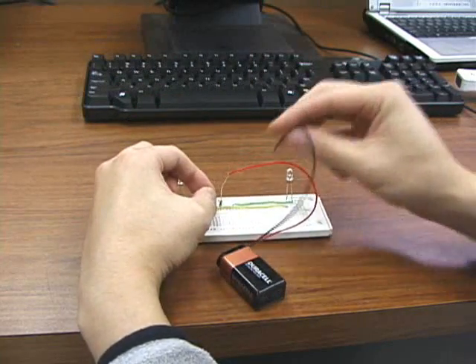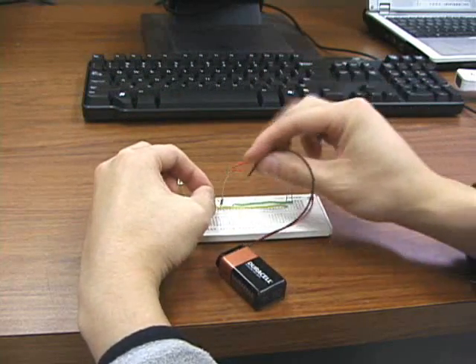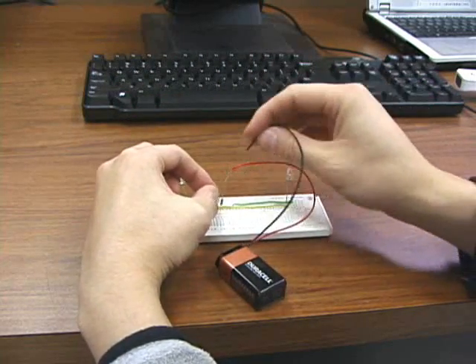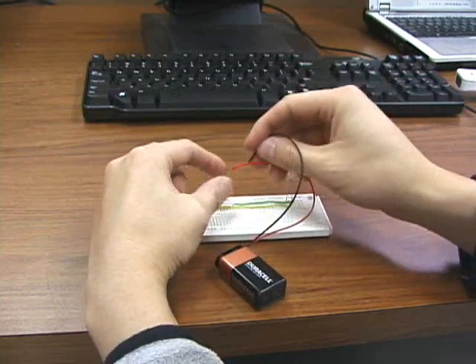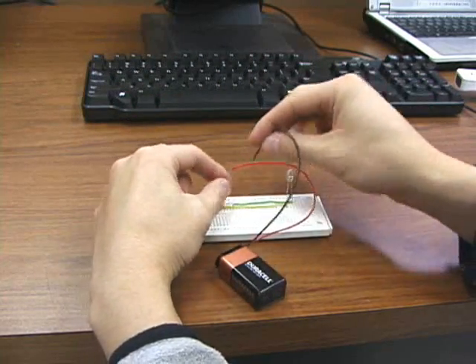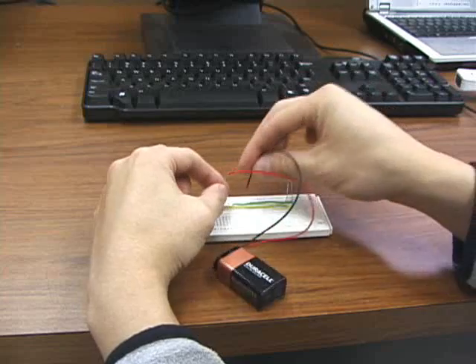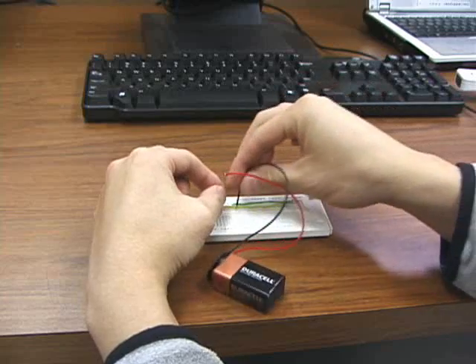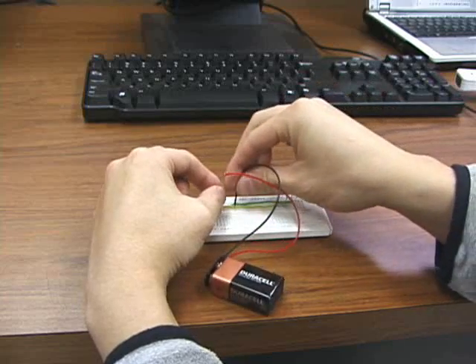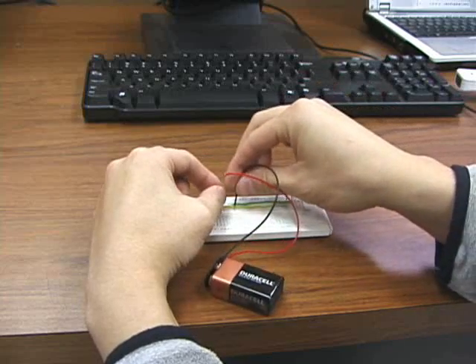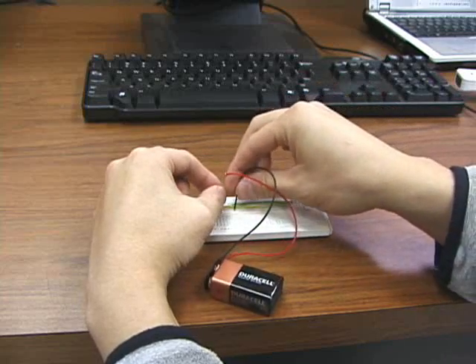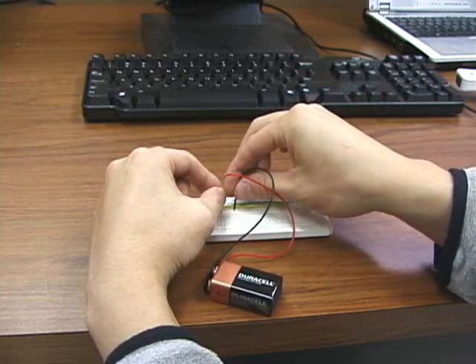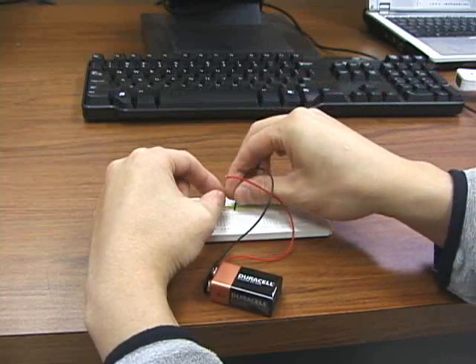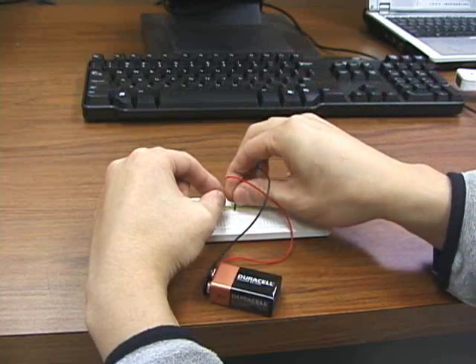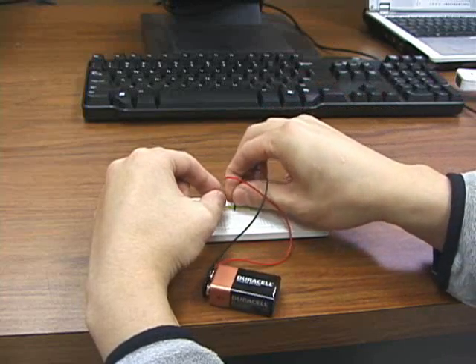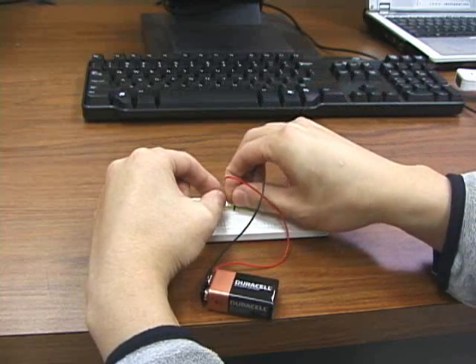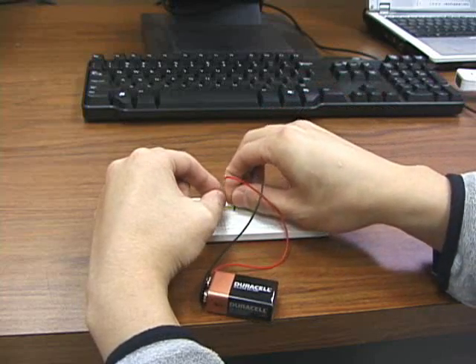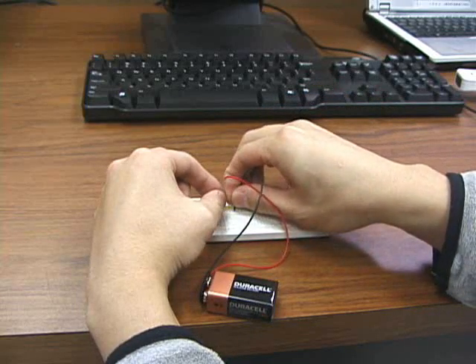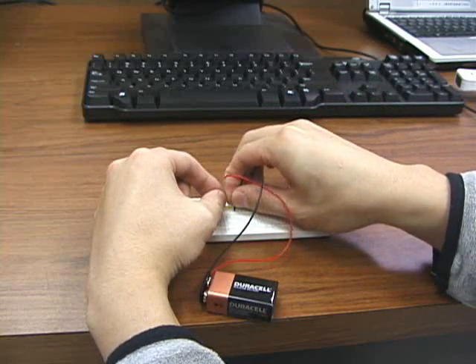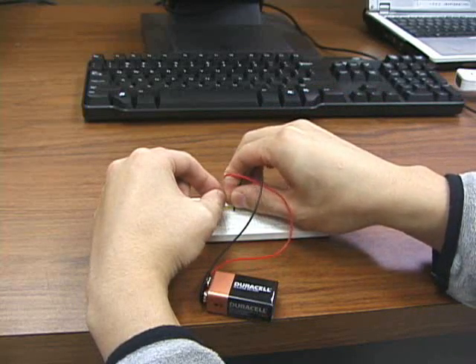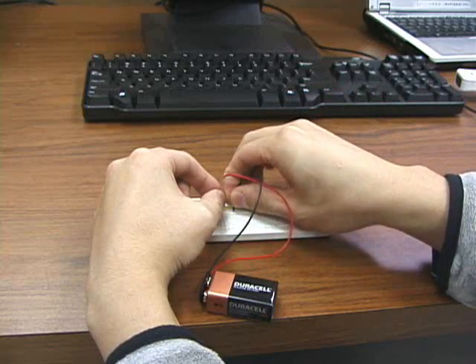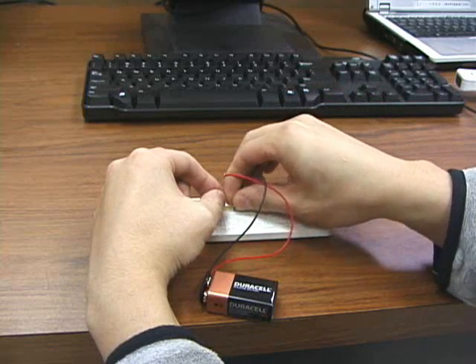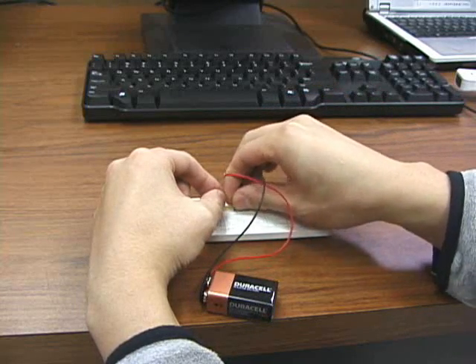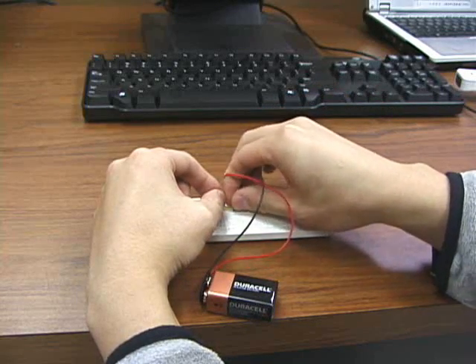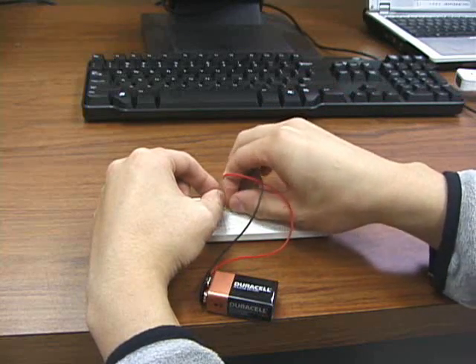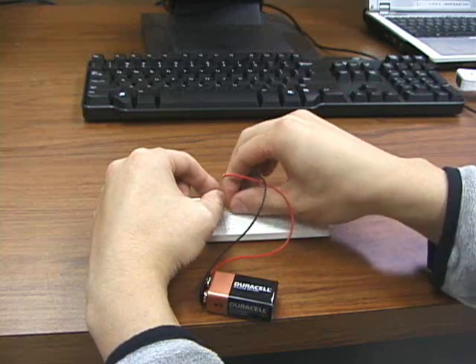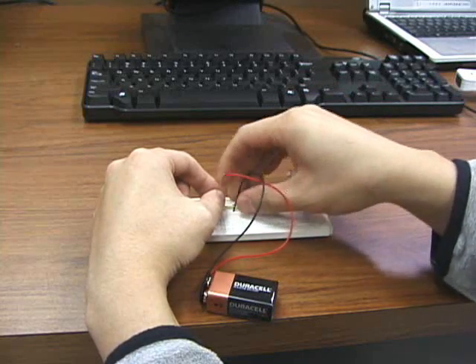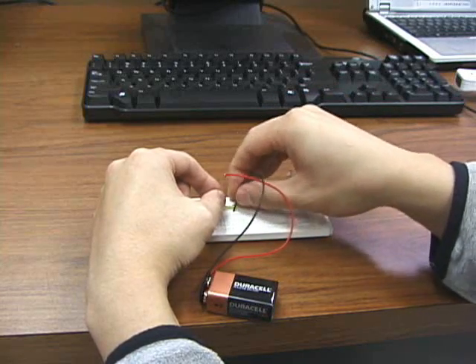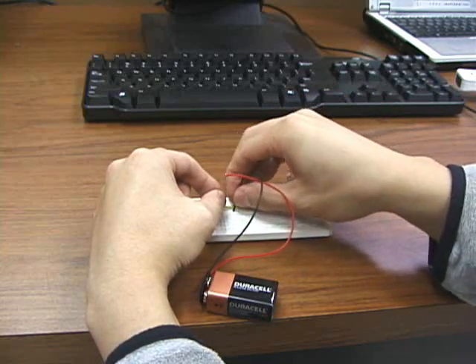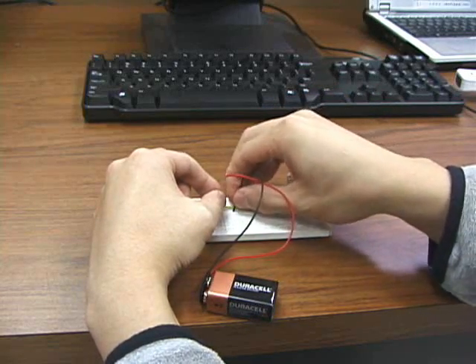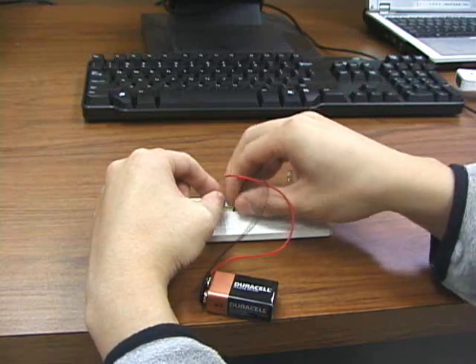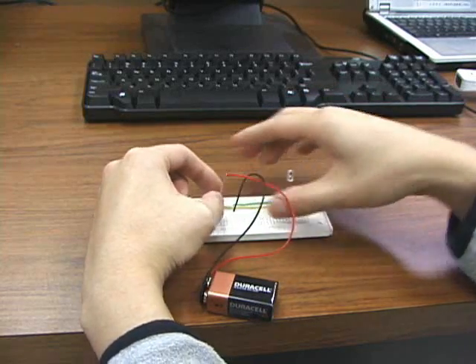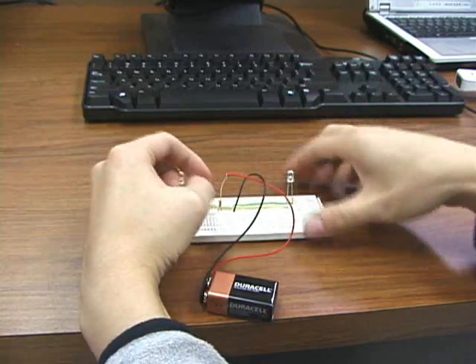Now all we have to do is connect up our battery, and here's our sensor bar.